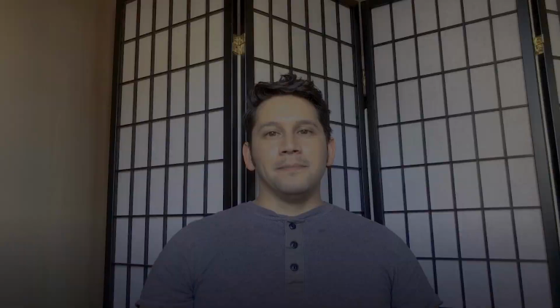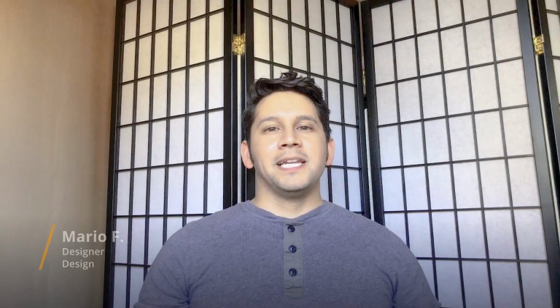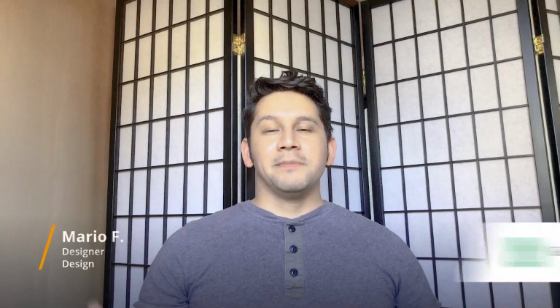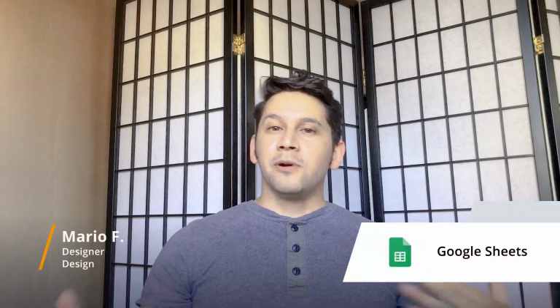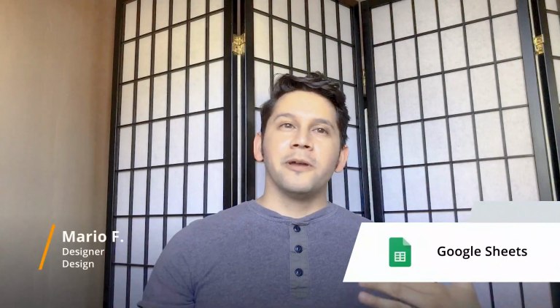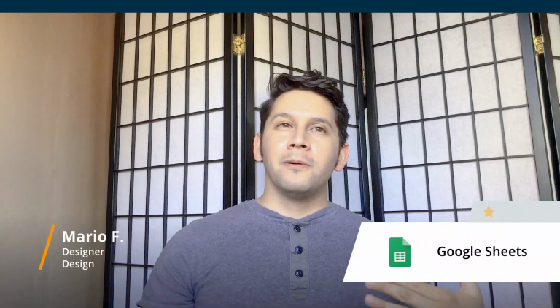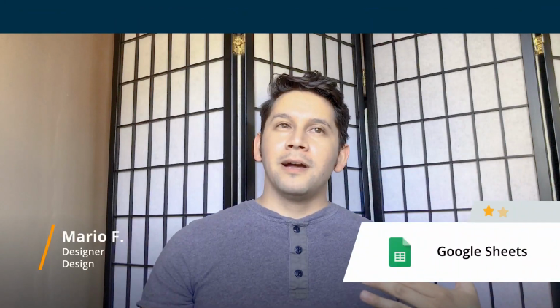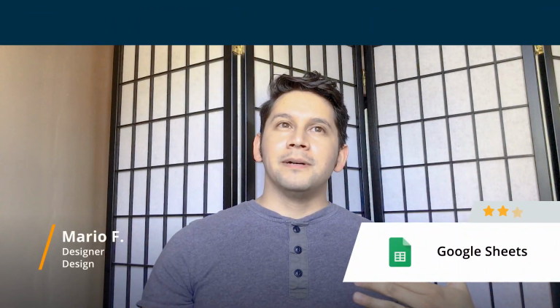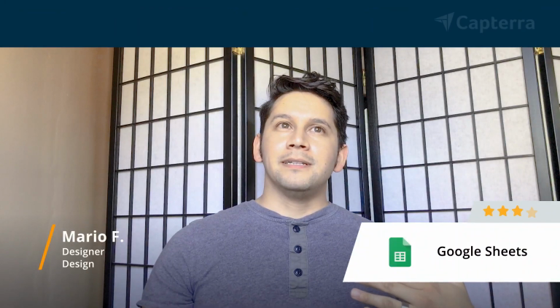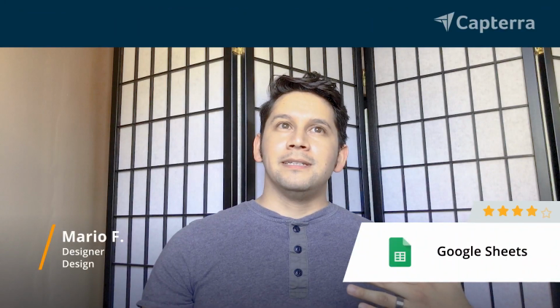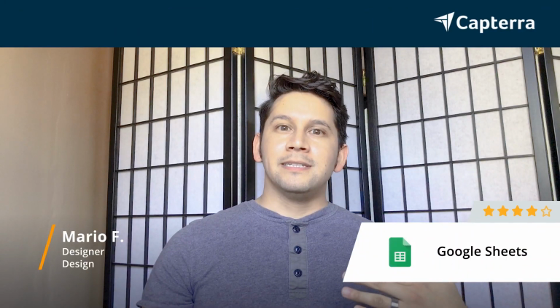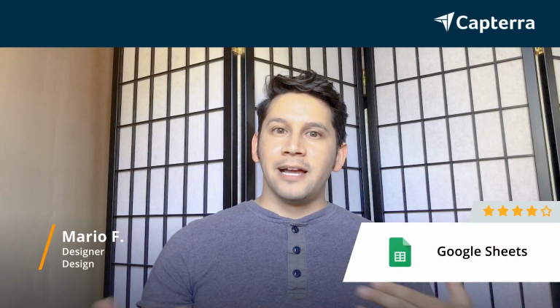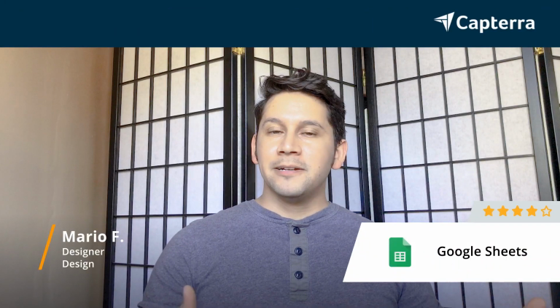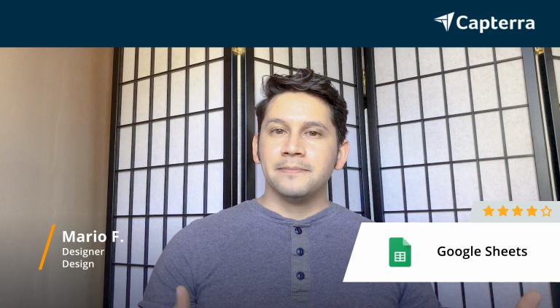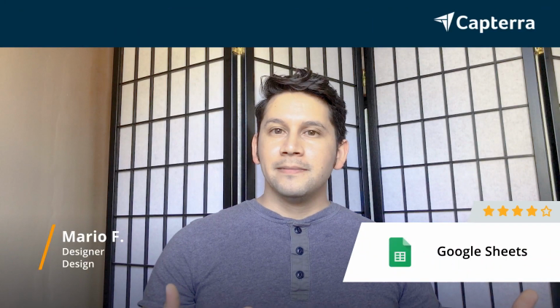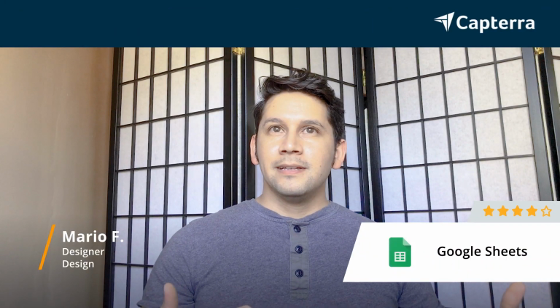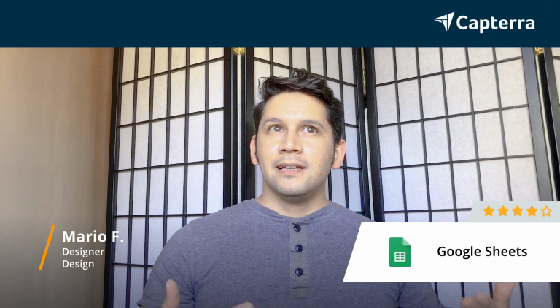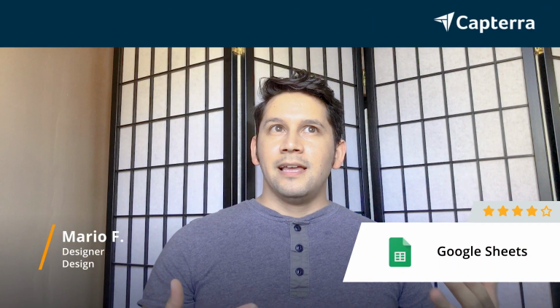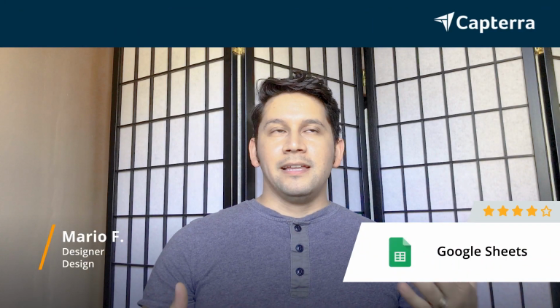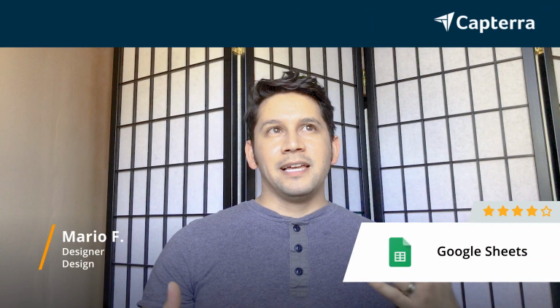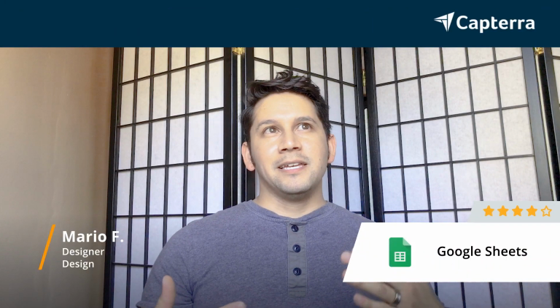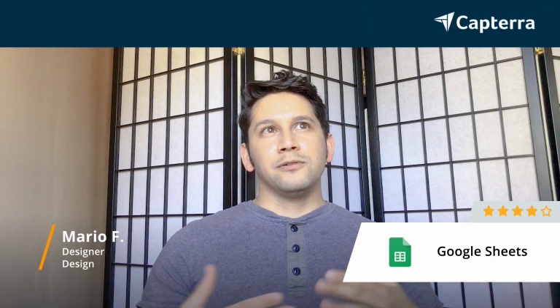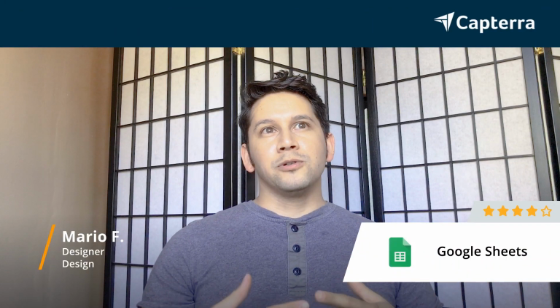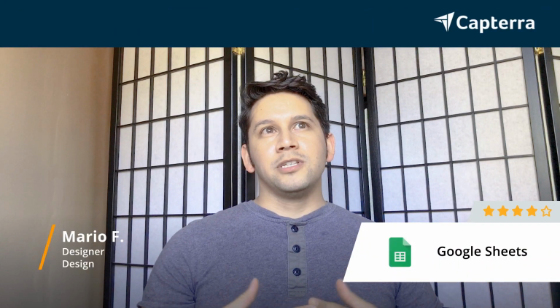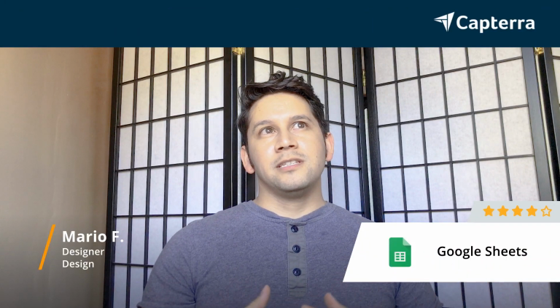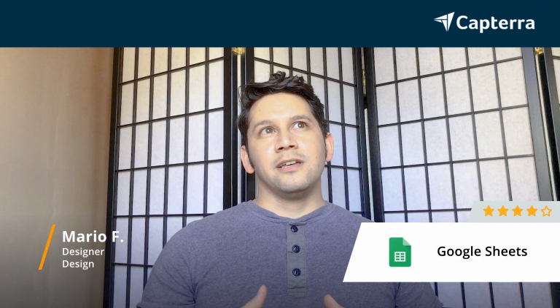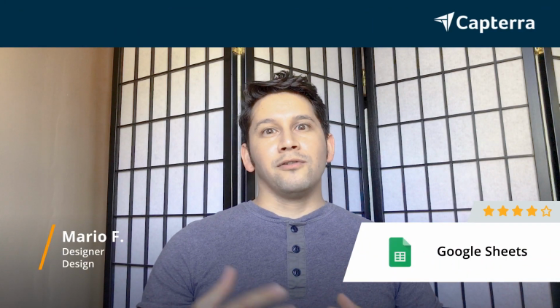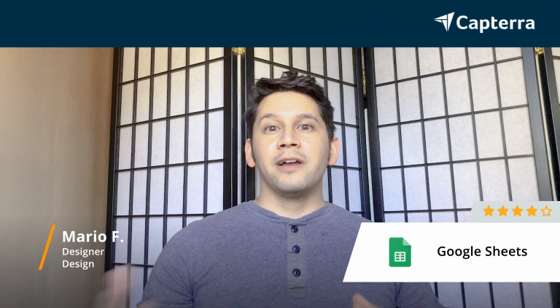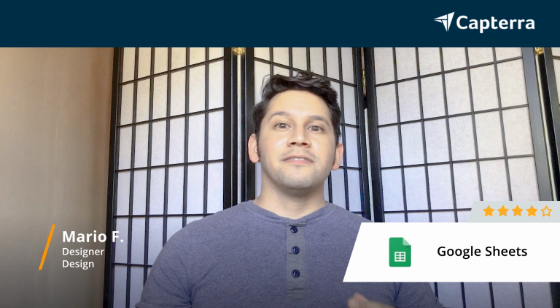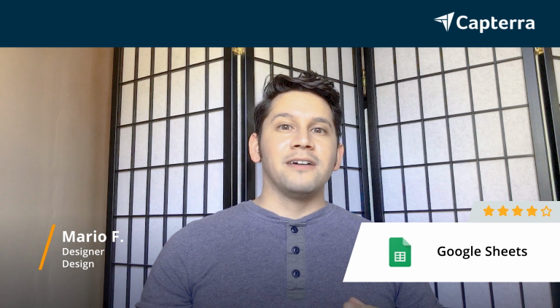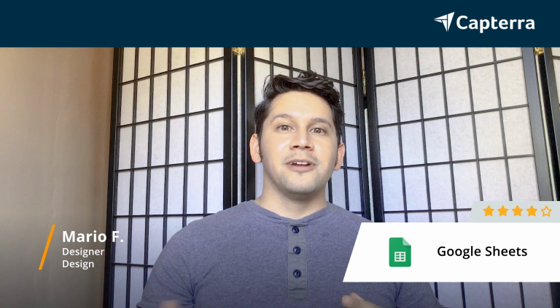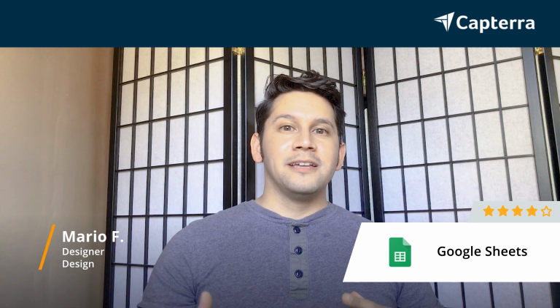My name is Mario. I'm a designer, and I give Google Sheets a 4 out of 5 rating.